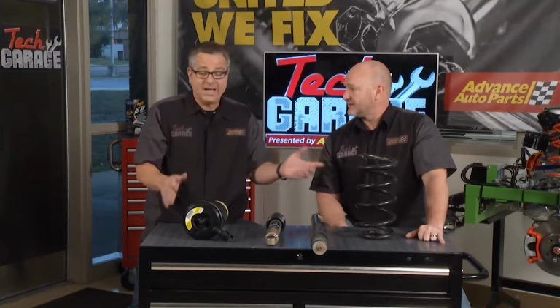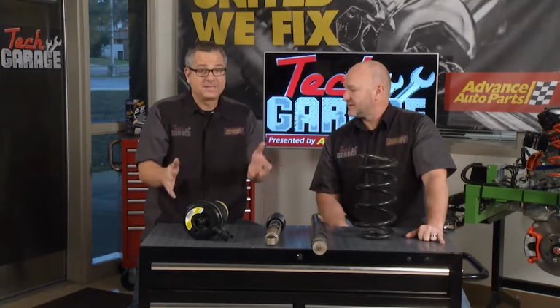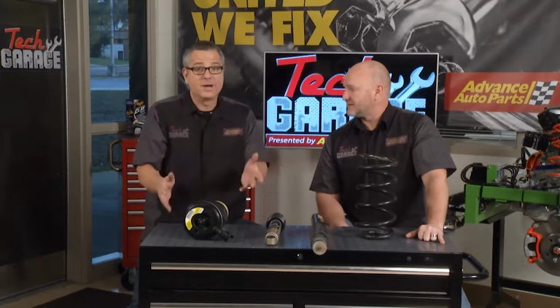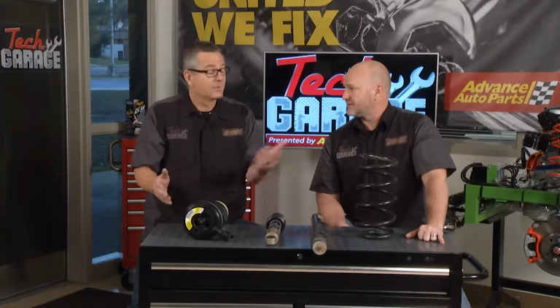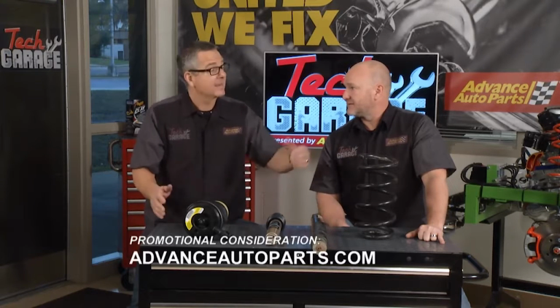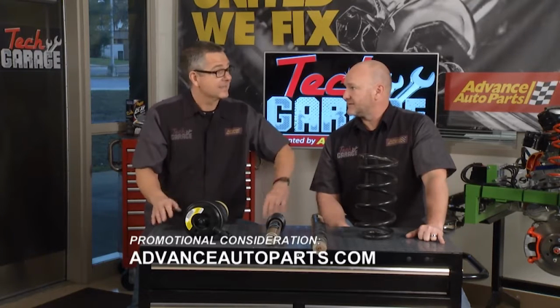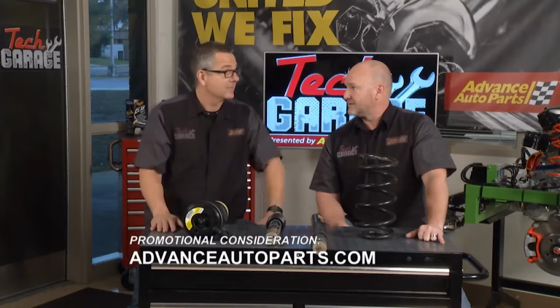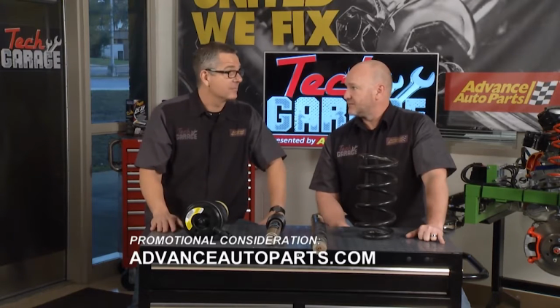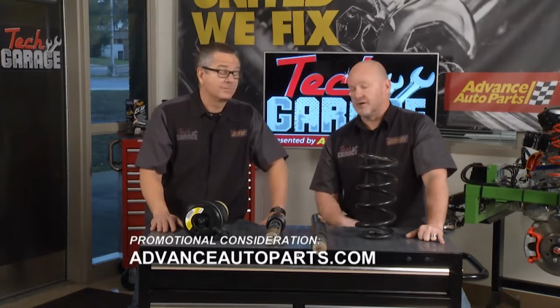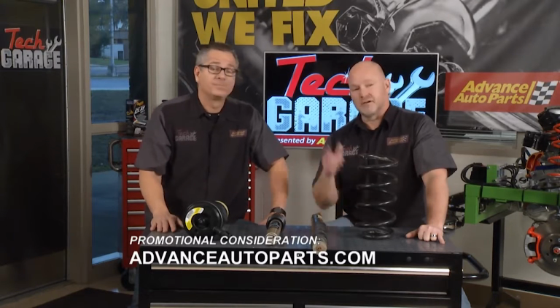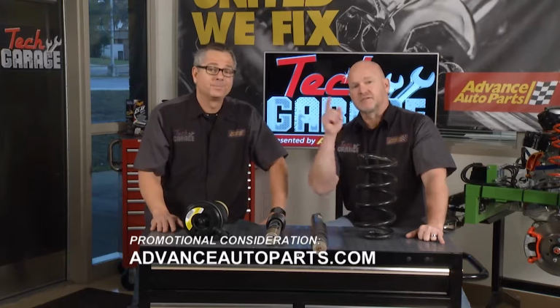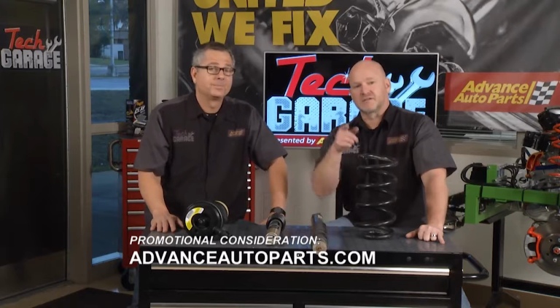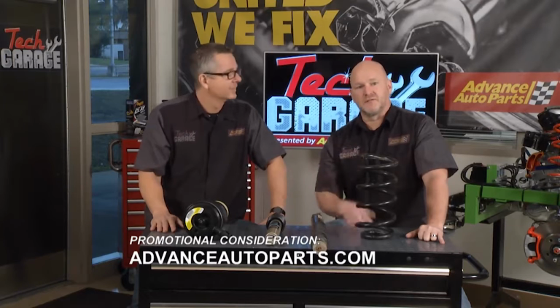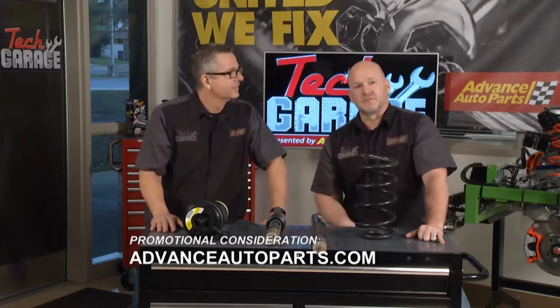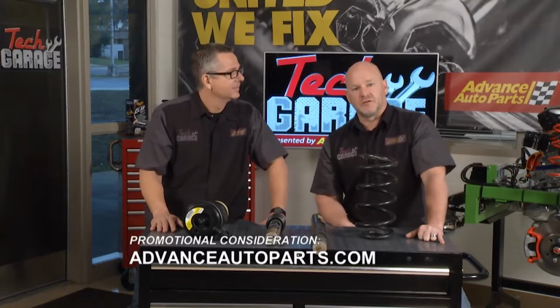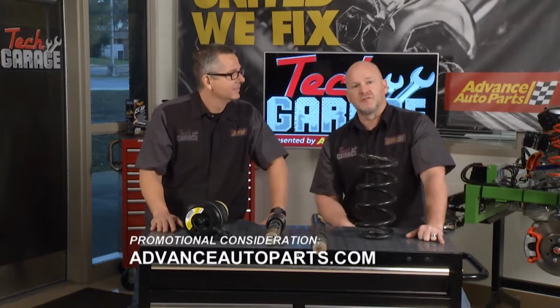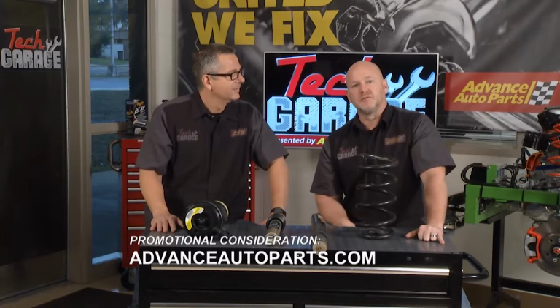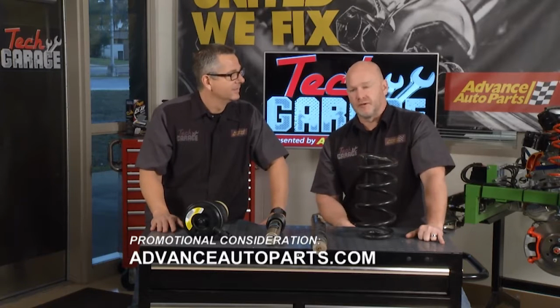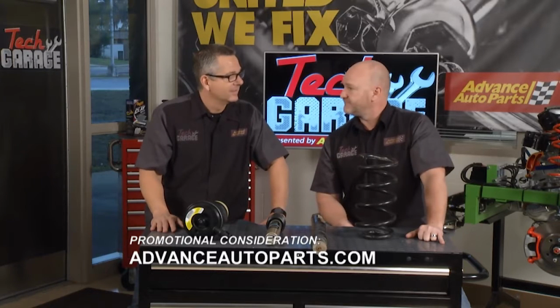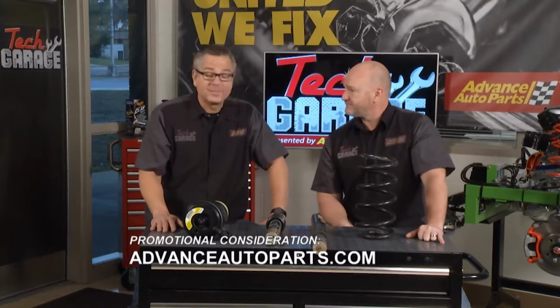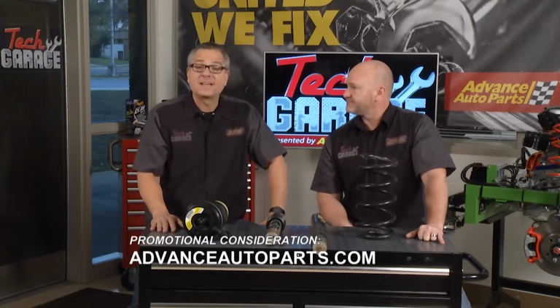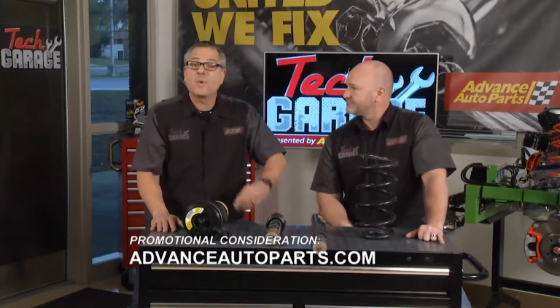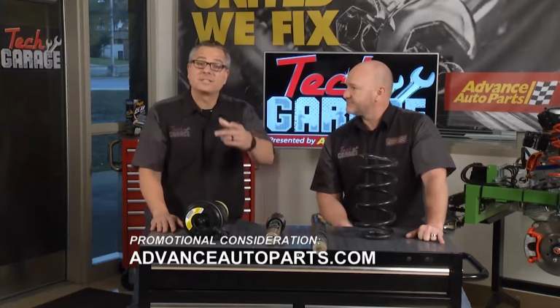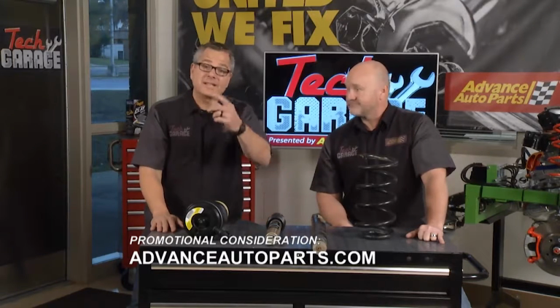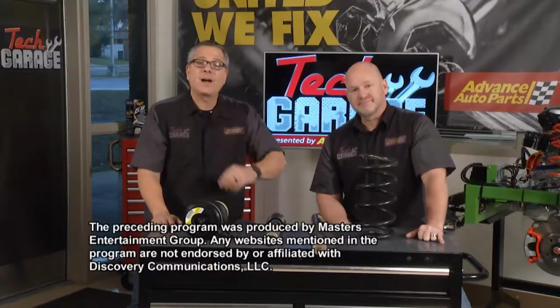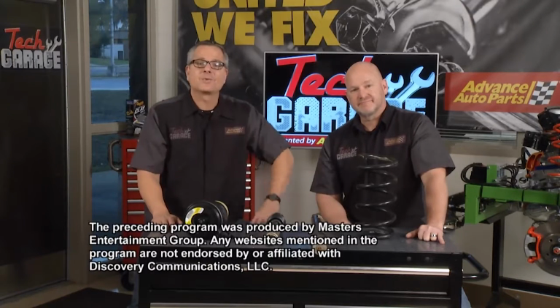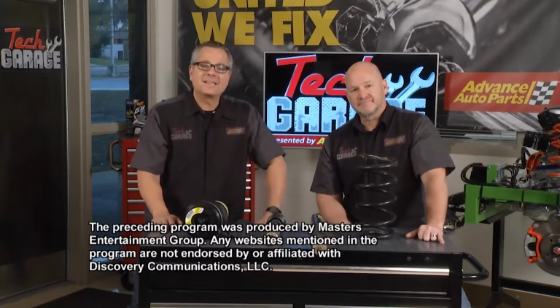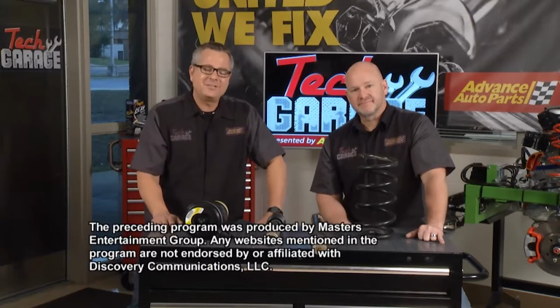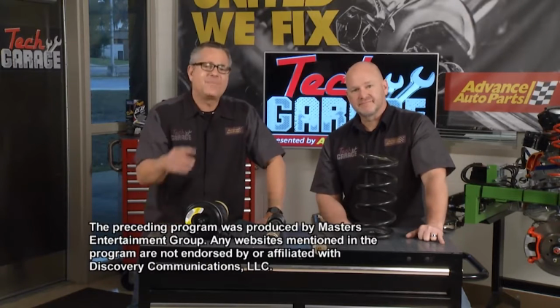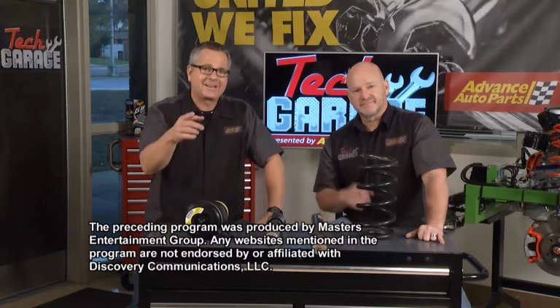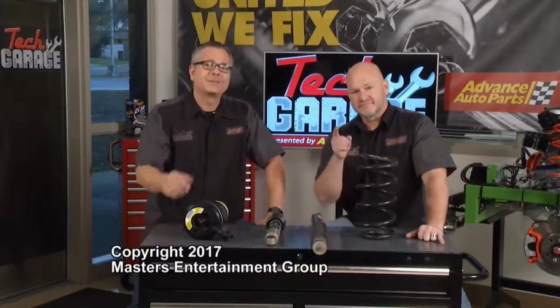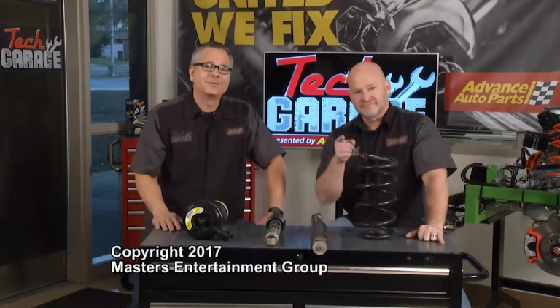We're about out of time for today. Come see us on Facebook, YouTube, and Twitter. Thanks for watching Tech Garage, where we get you back on the road.